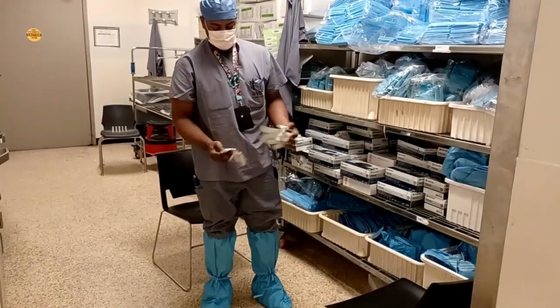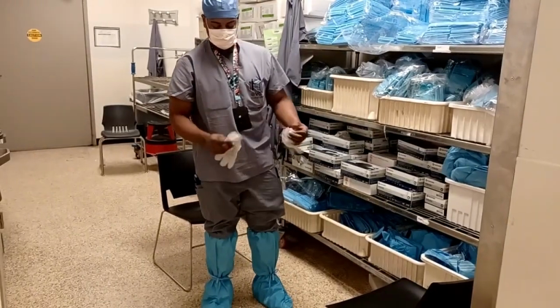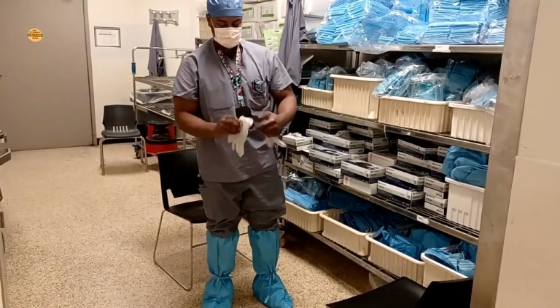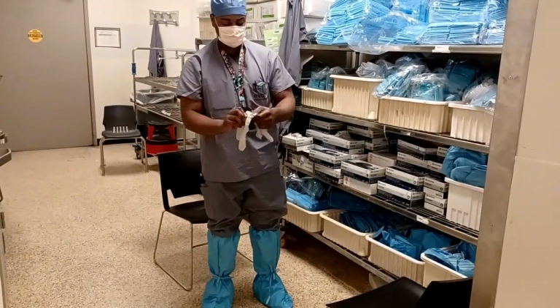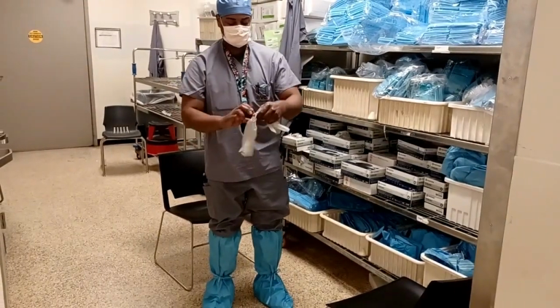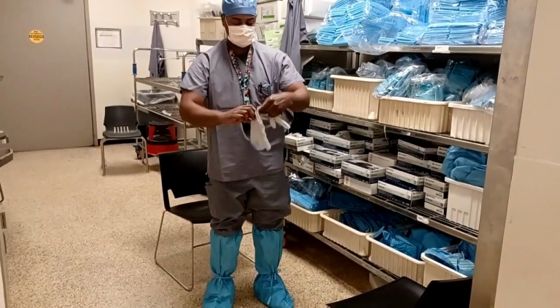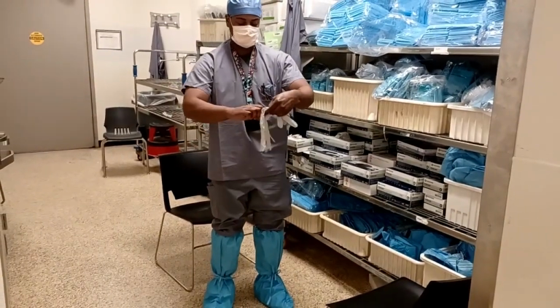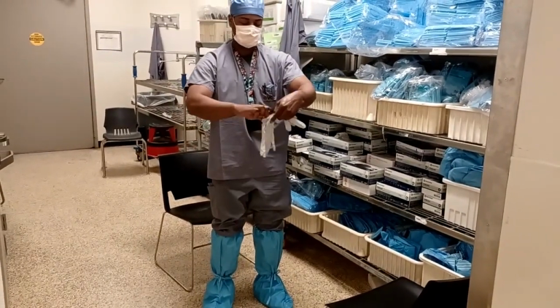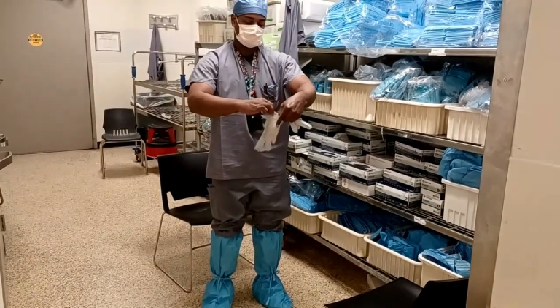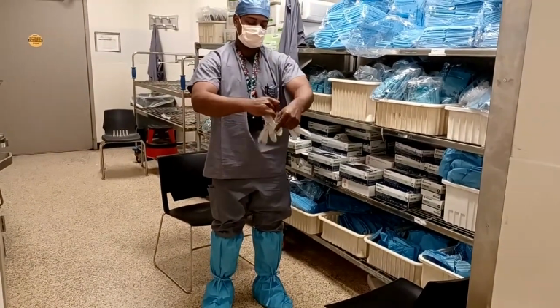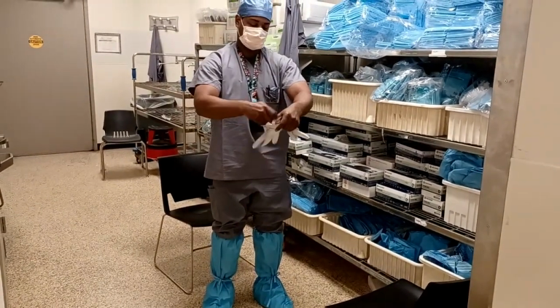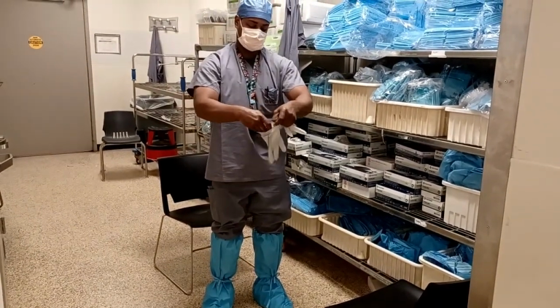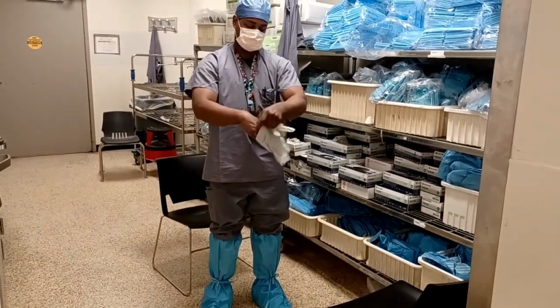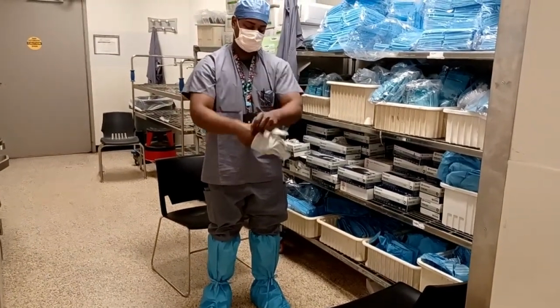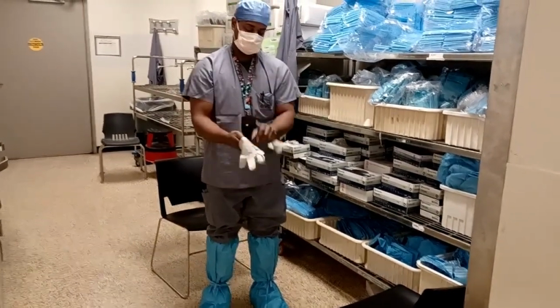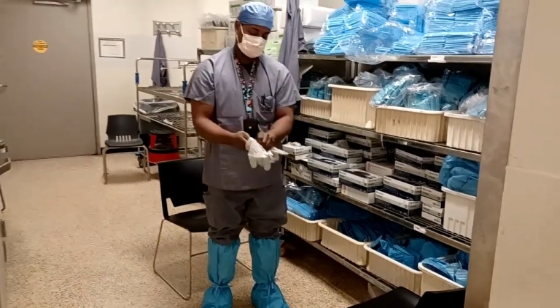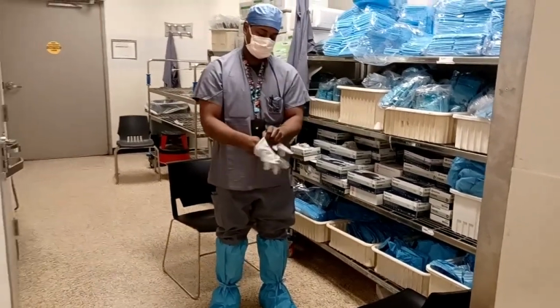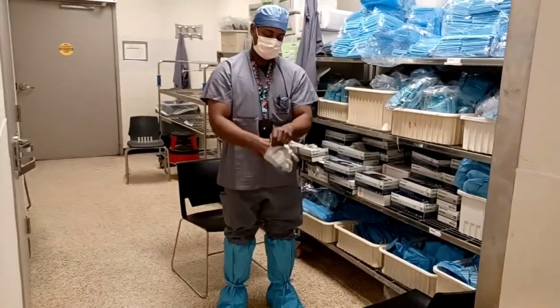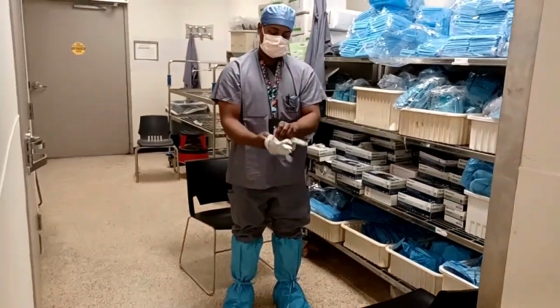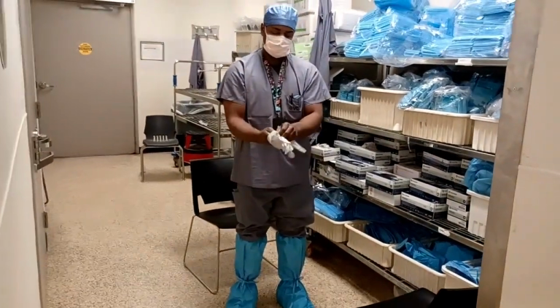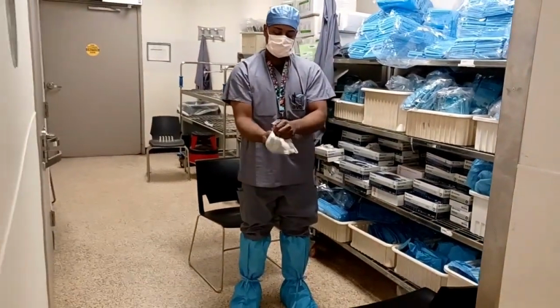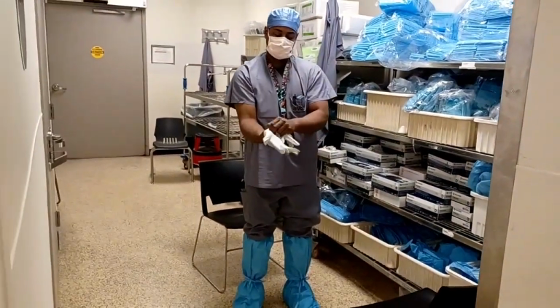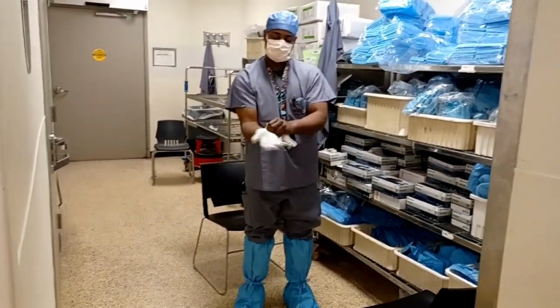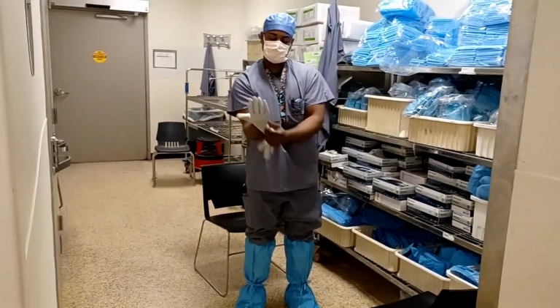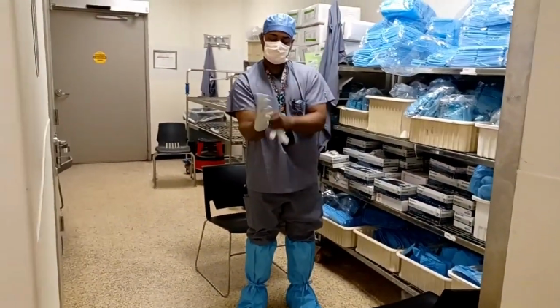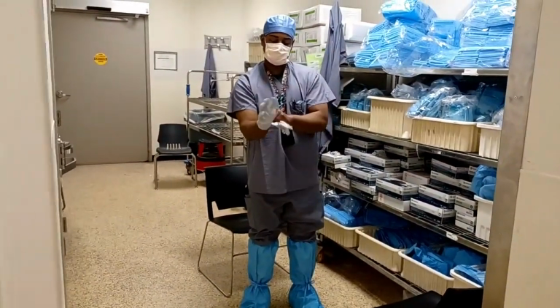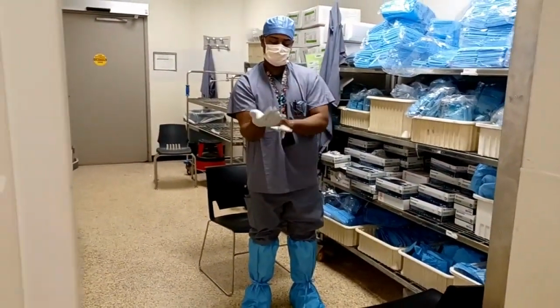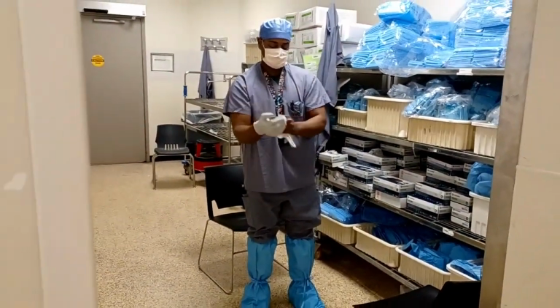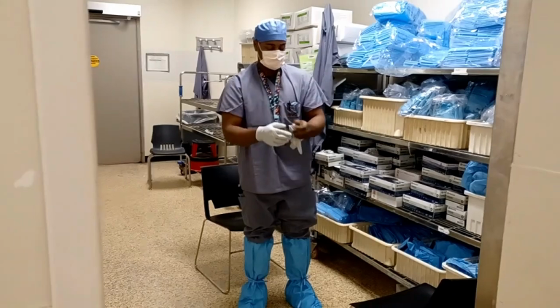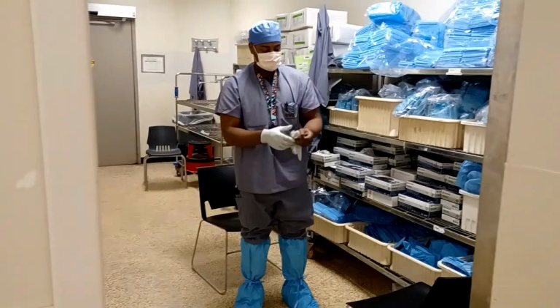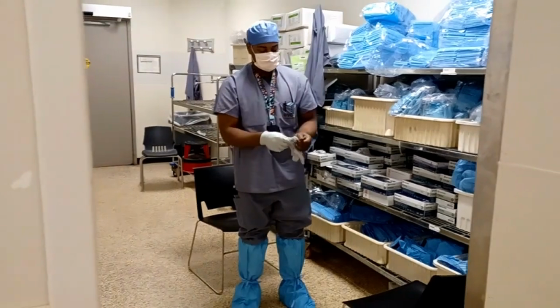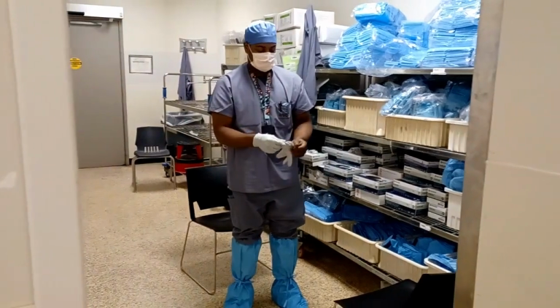Apply gloves. Make sure you have the appropriate size so that they stay on your hands securely.